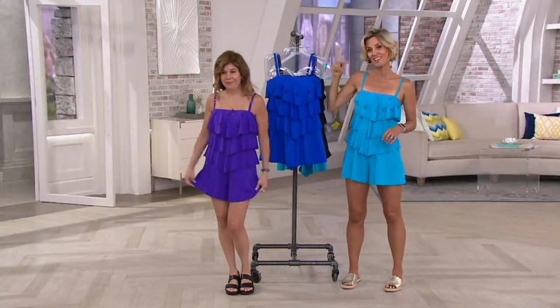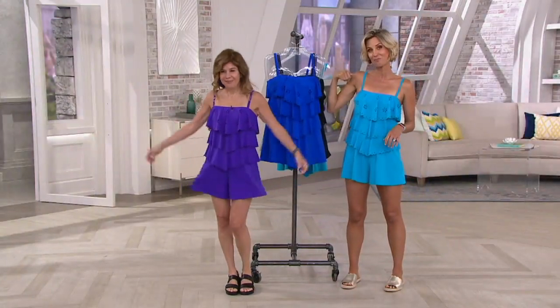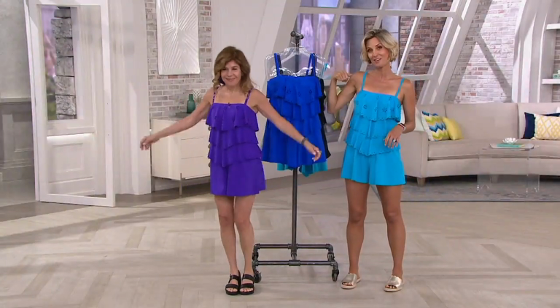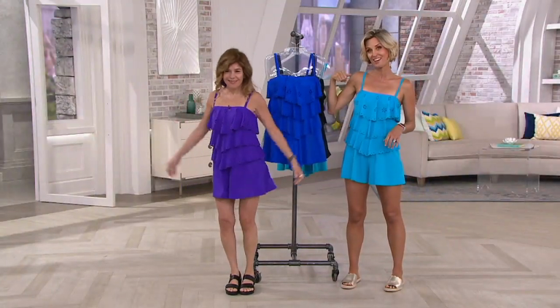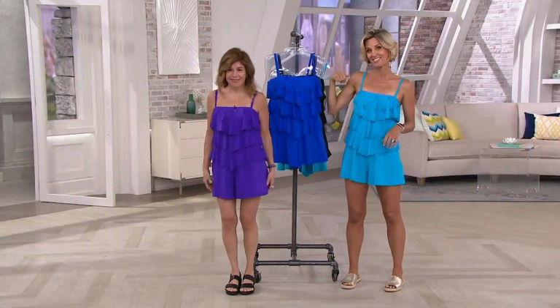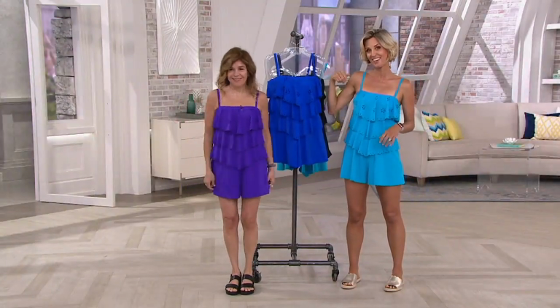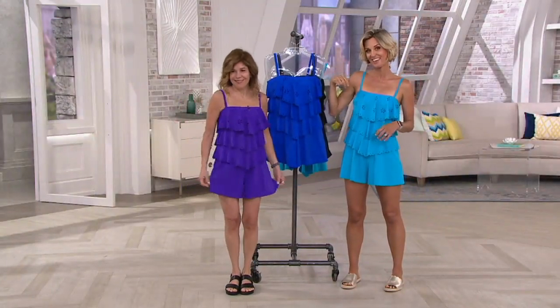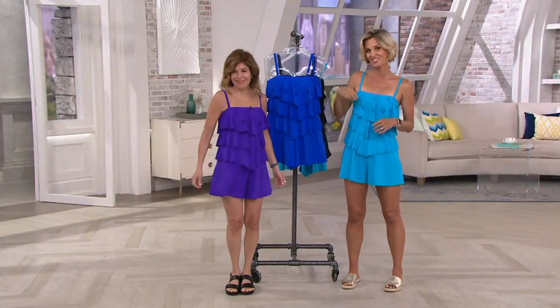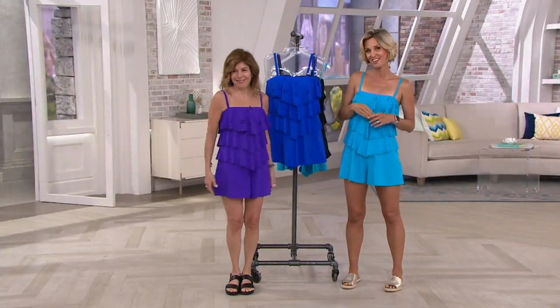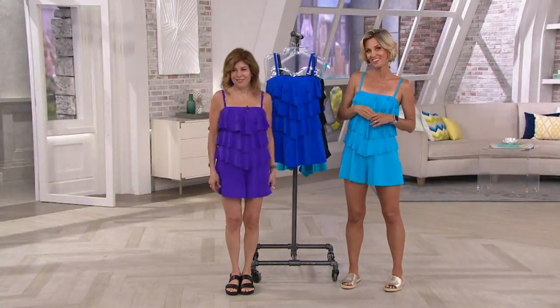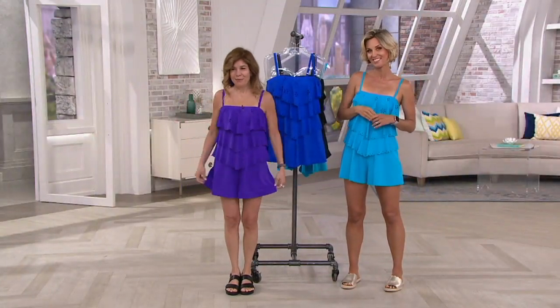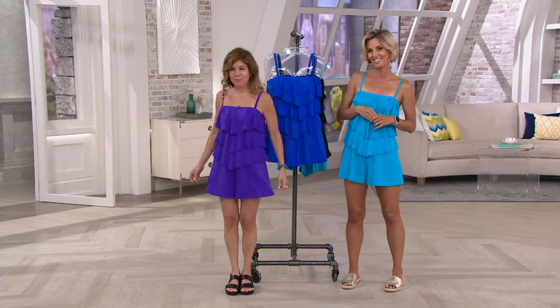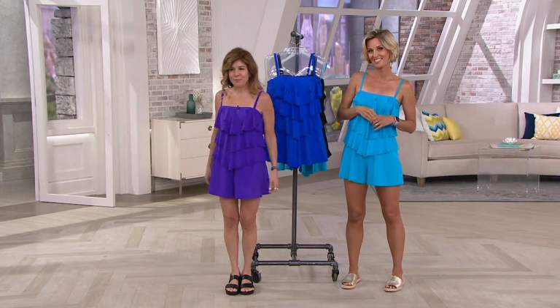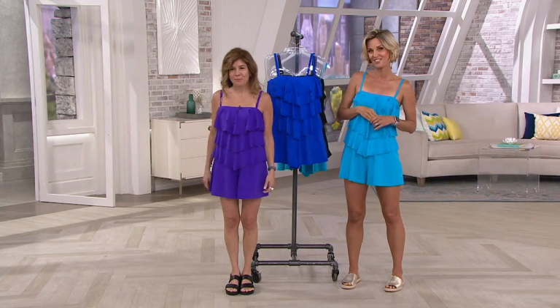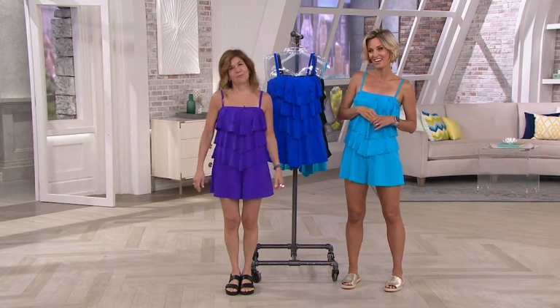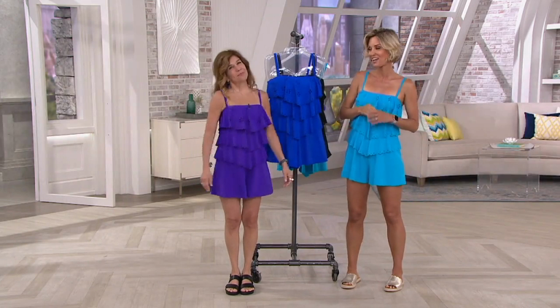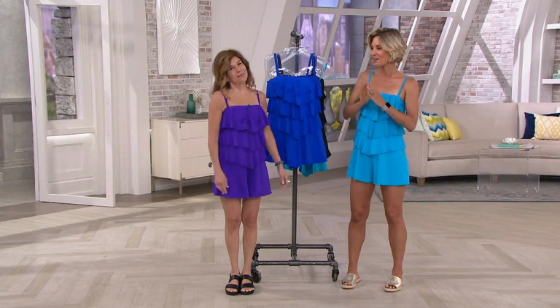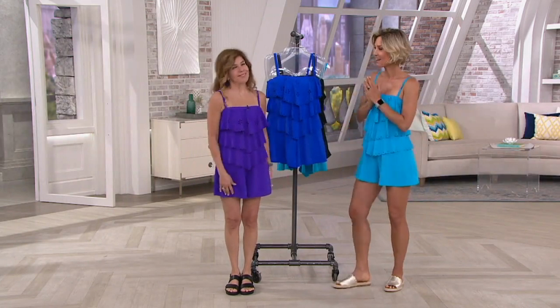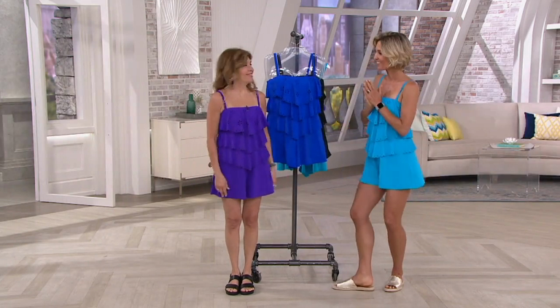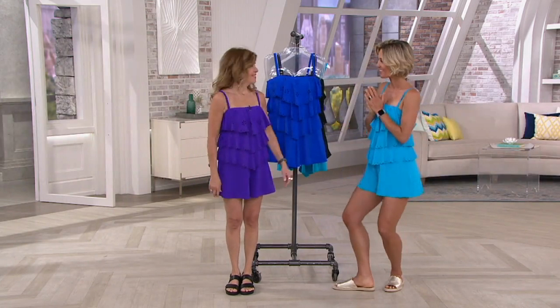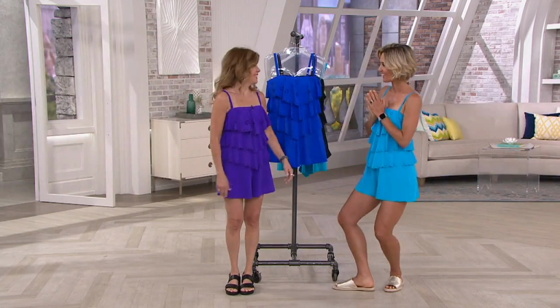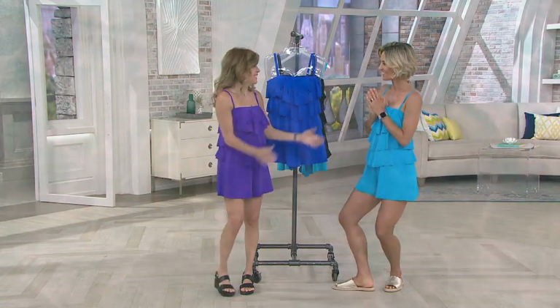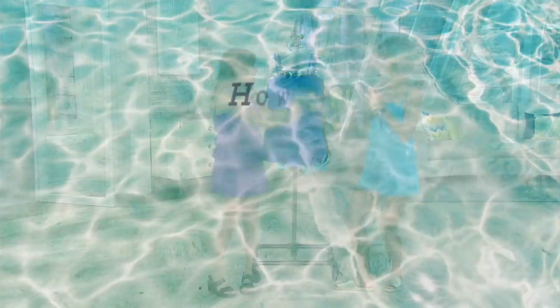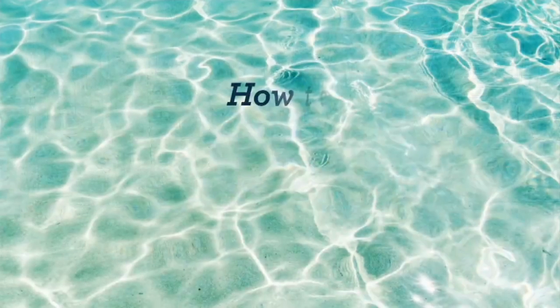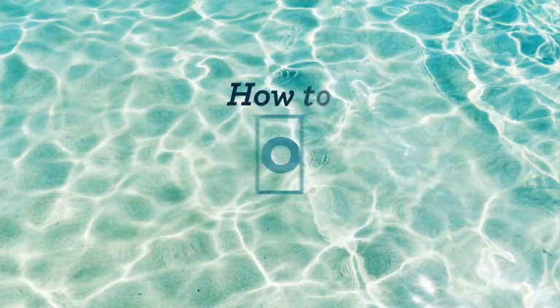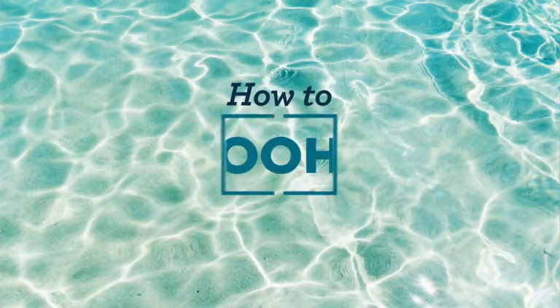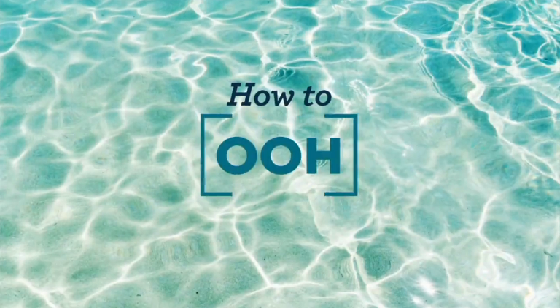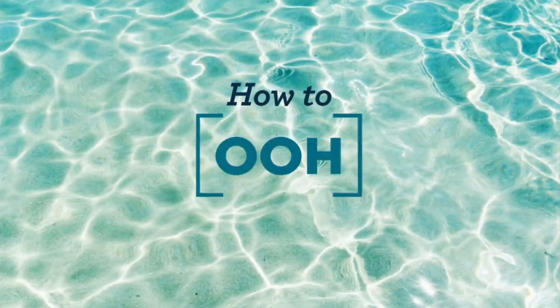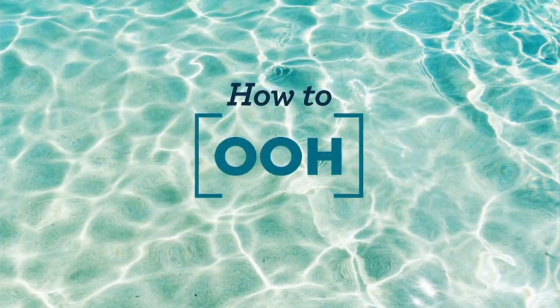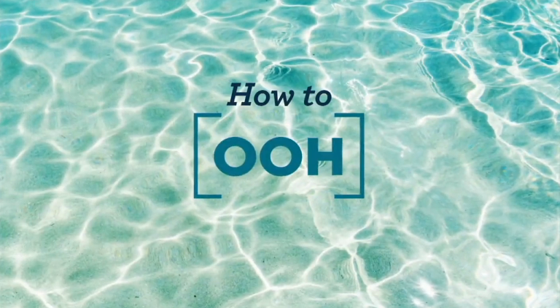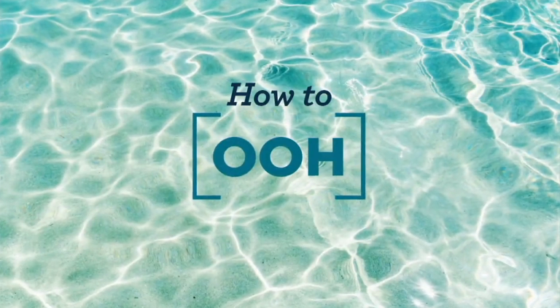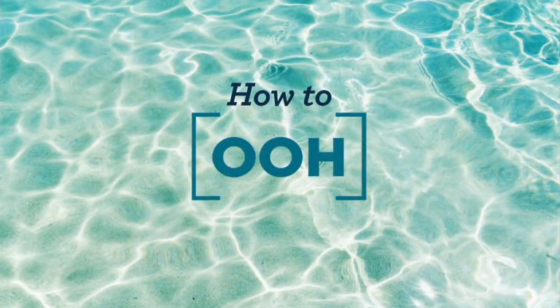Sale price. And you get it on easy pay. Patty, thank you. Thank you. Good to see you.